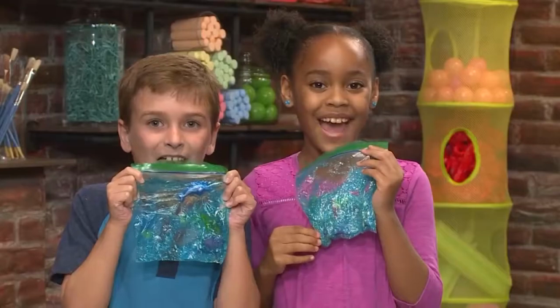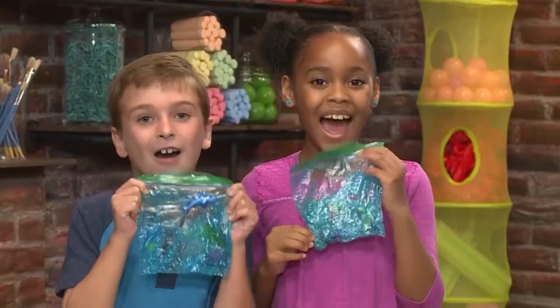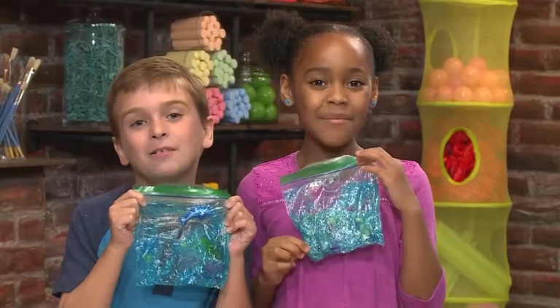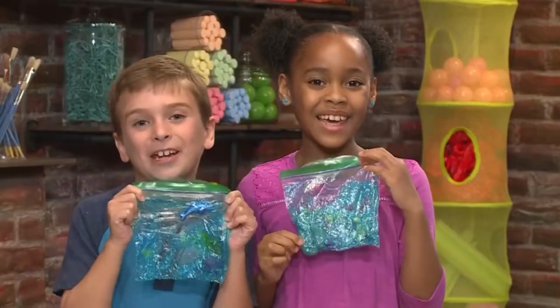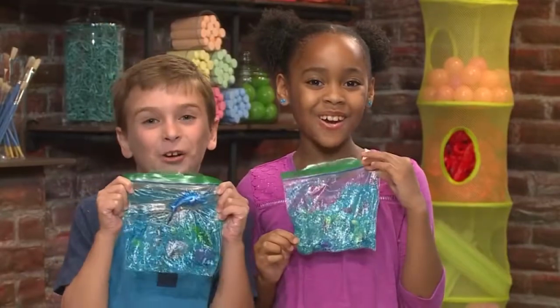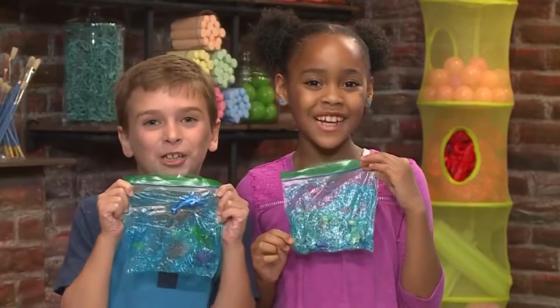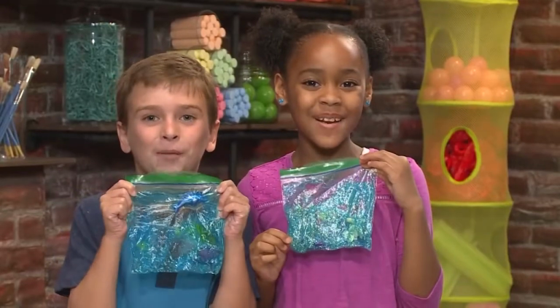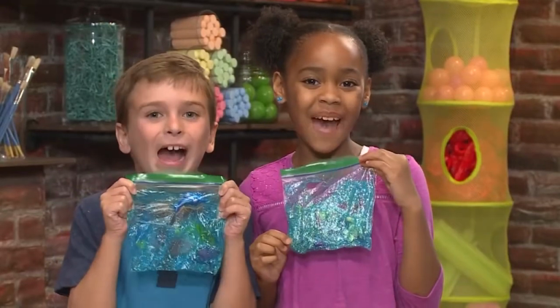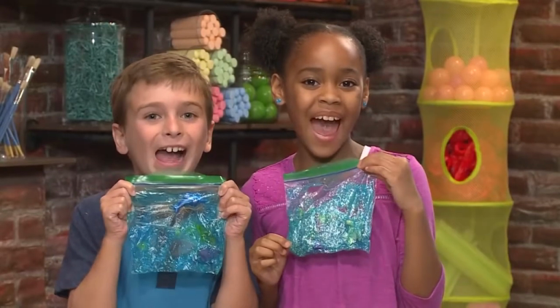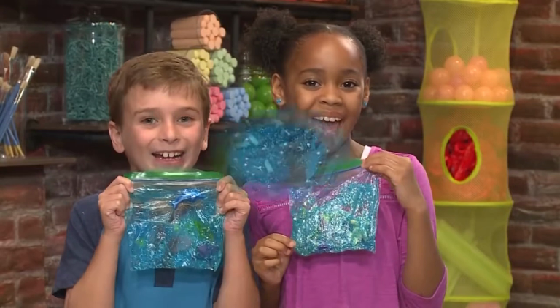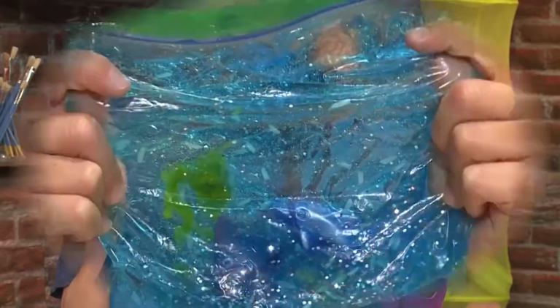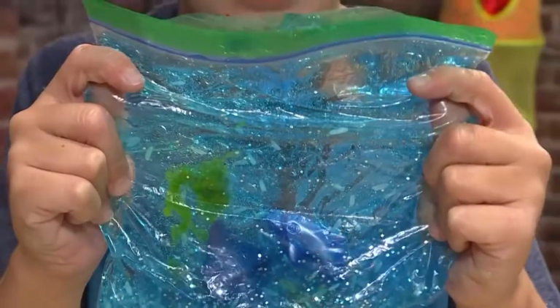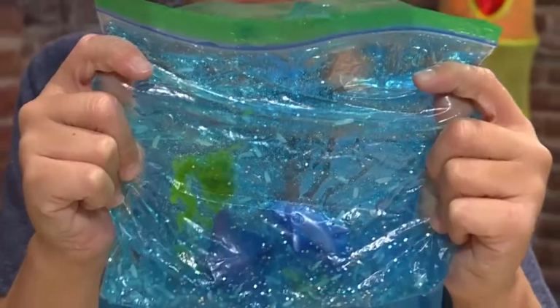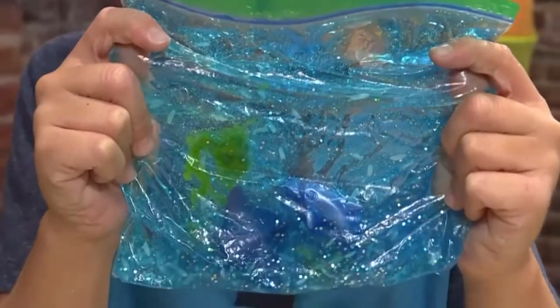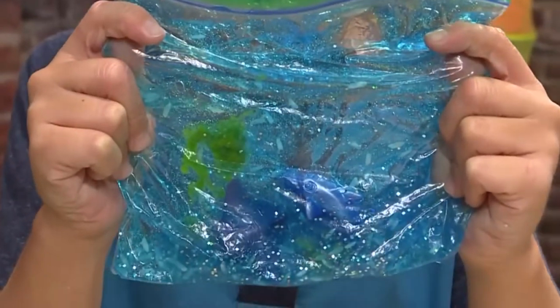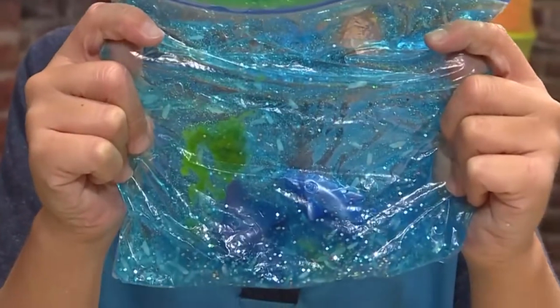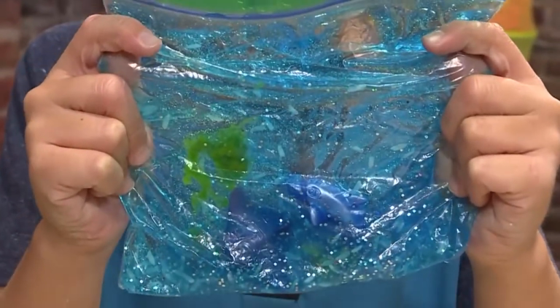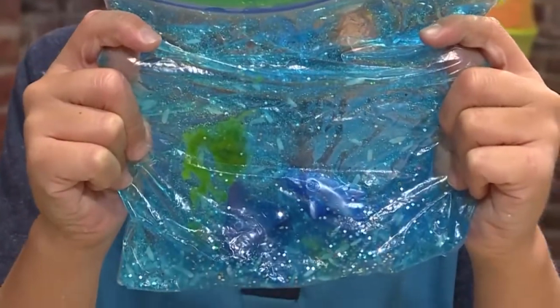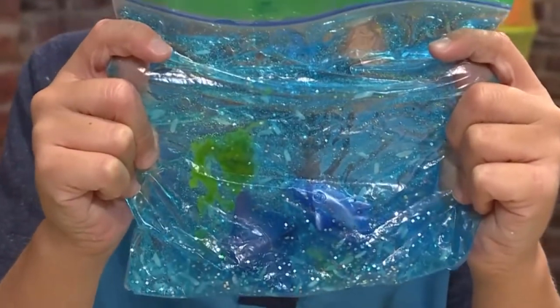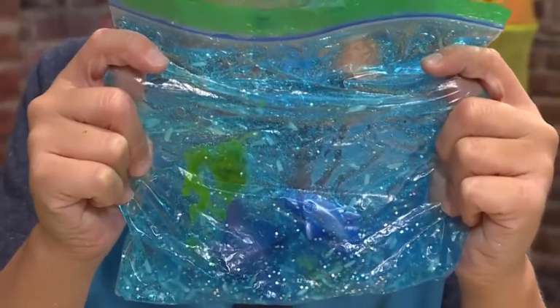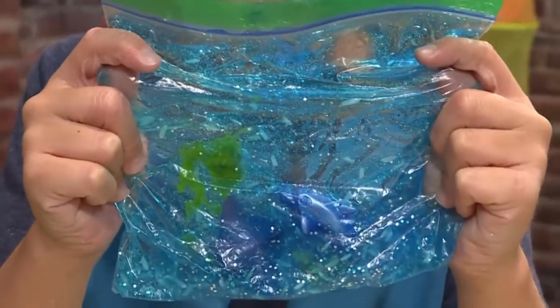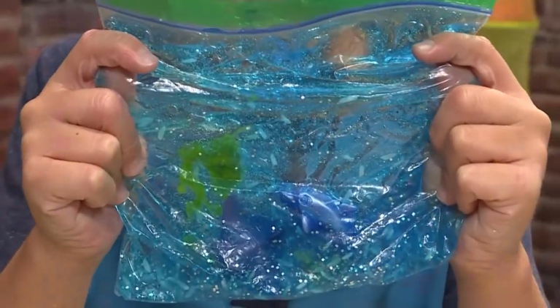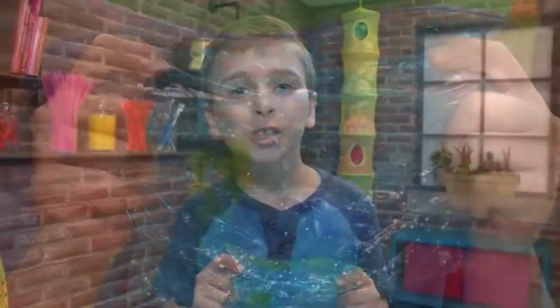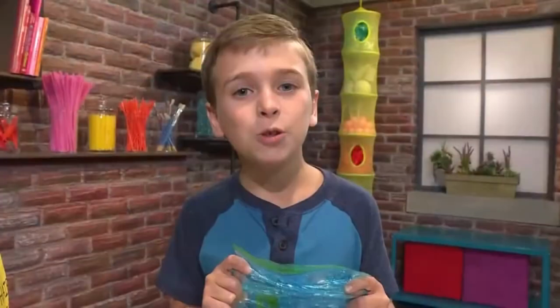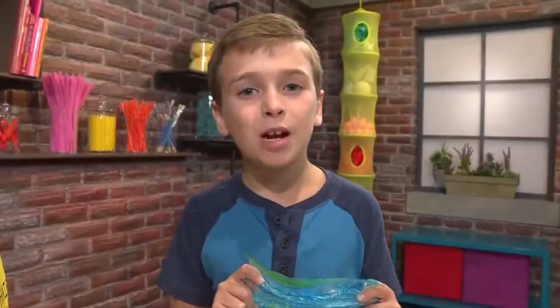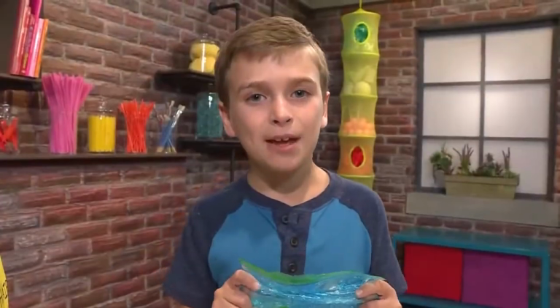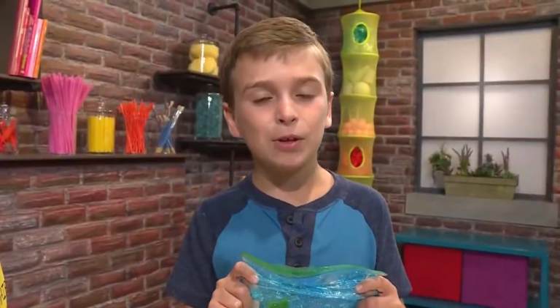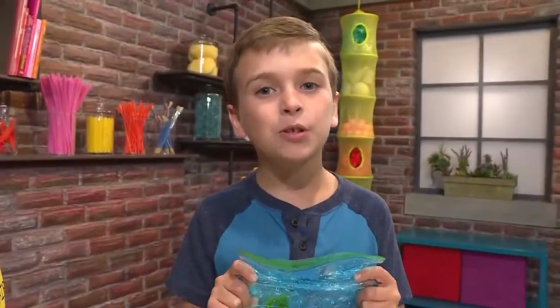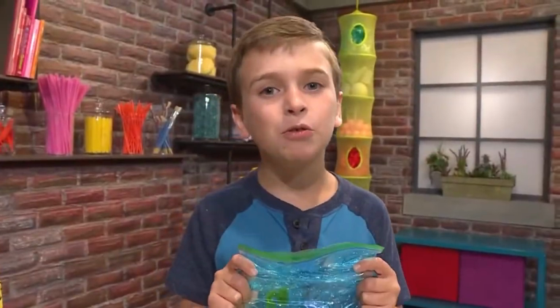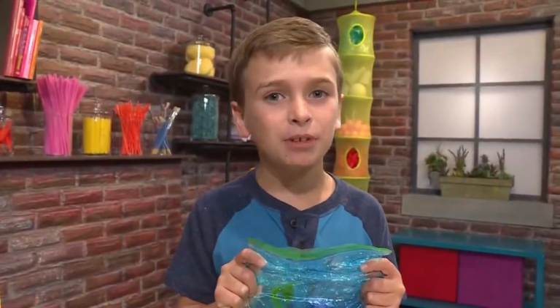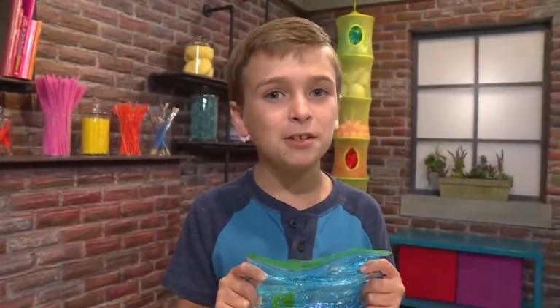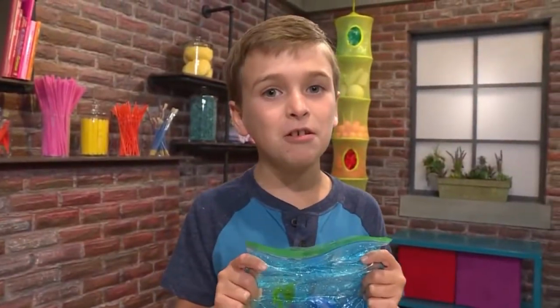How to make an ocean in a bag. Look at my sparkly ocean. We're gonna show you how to make one so you can play too.